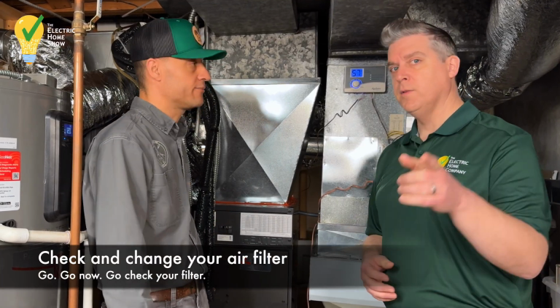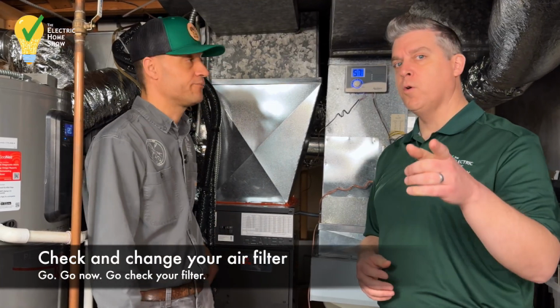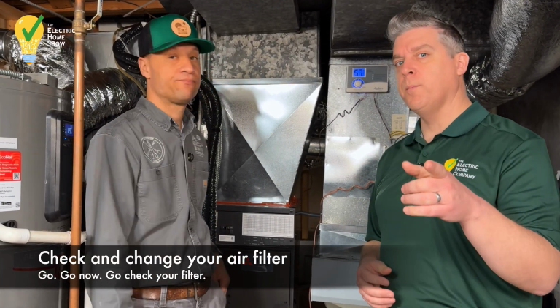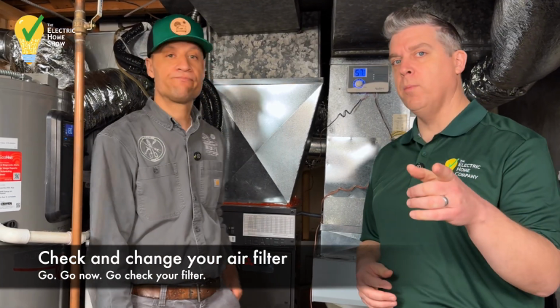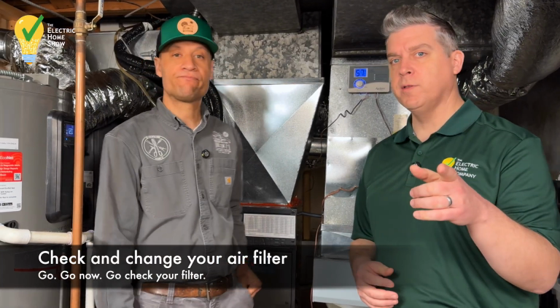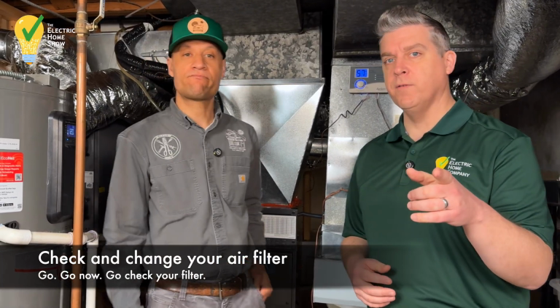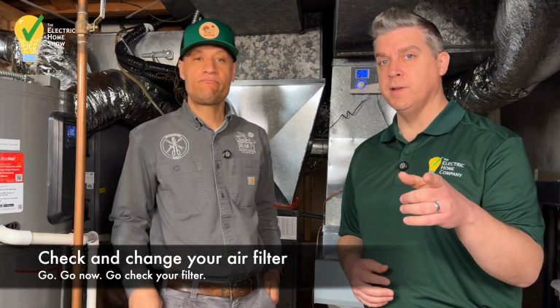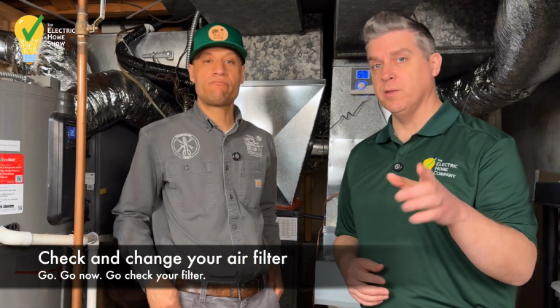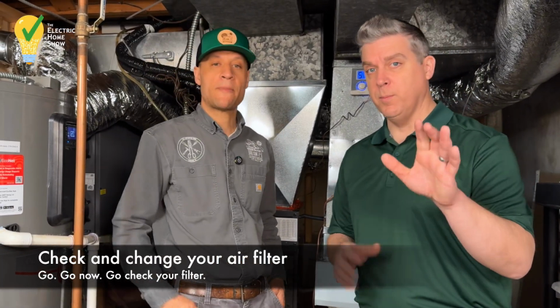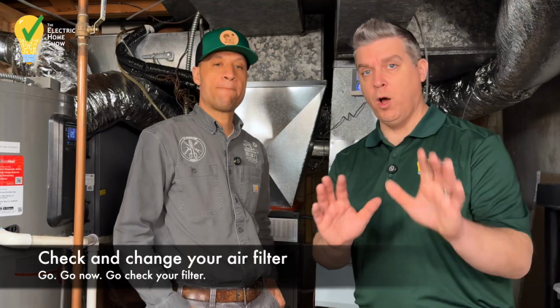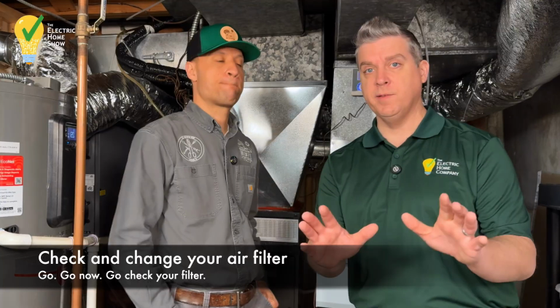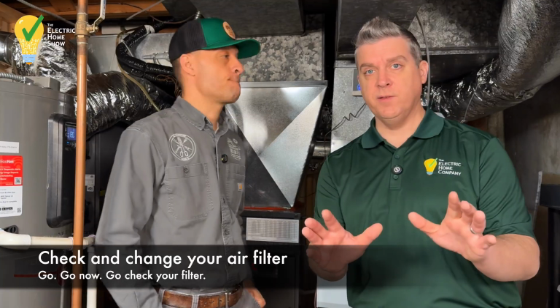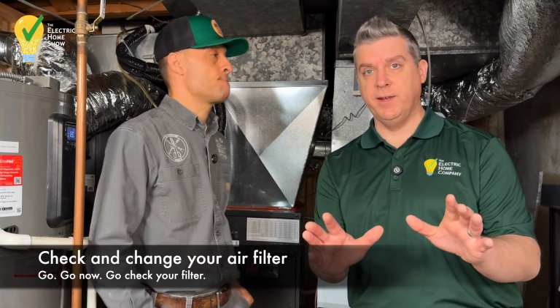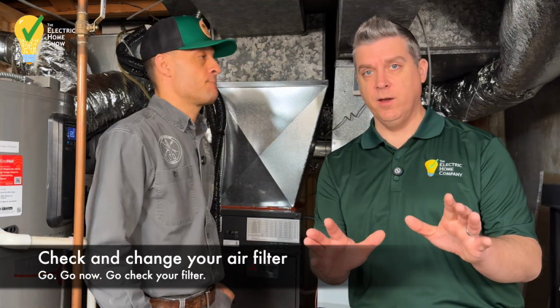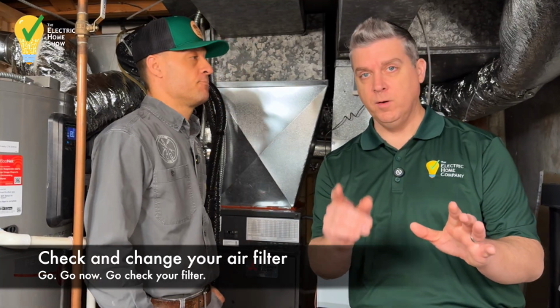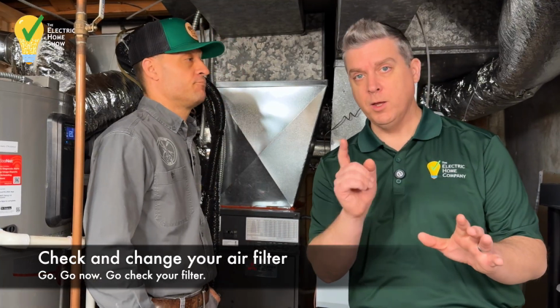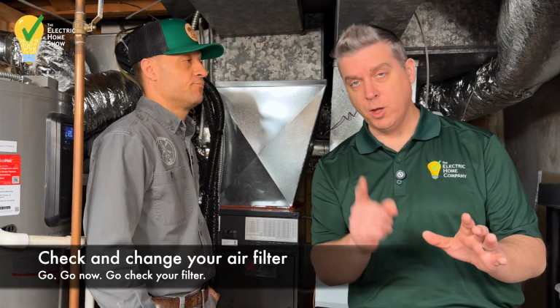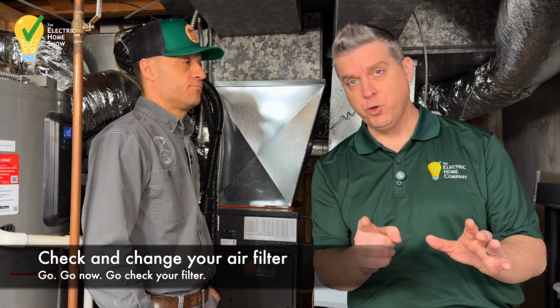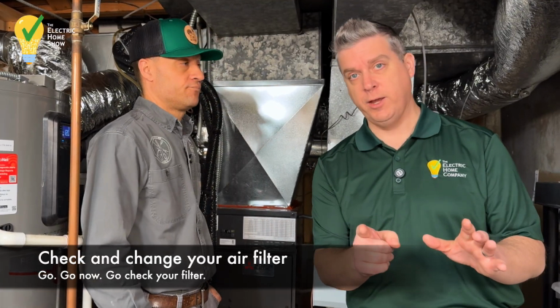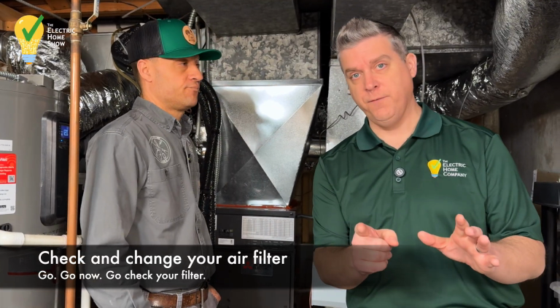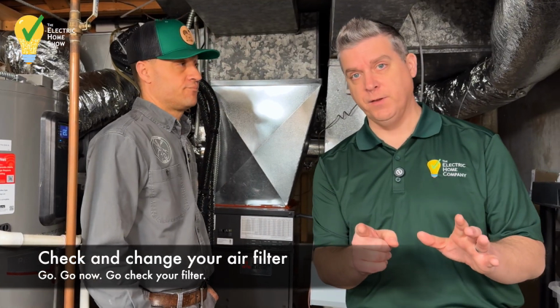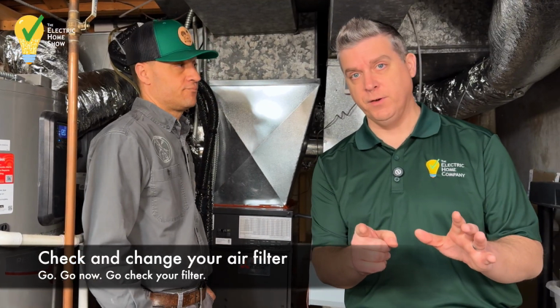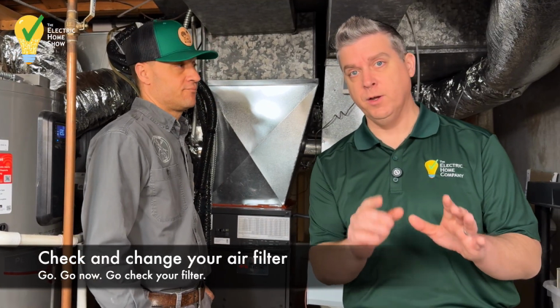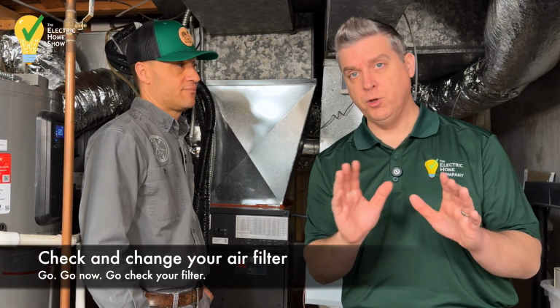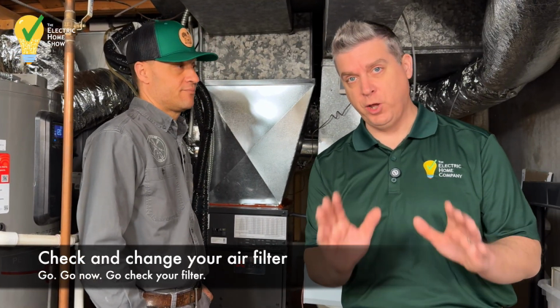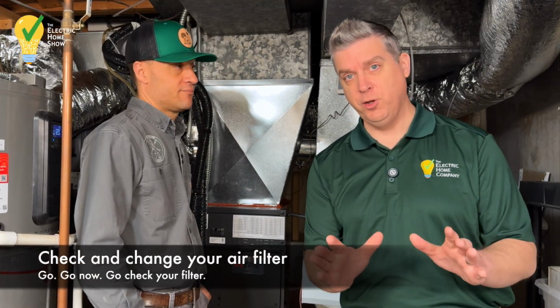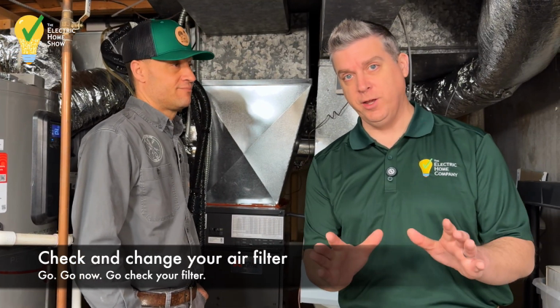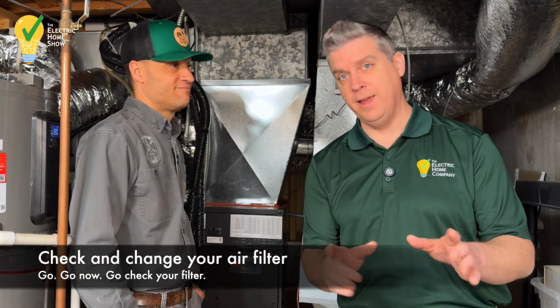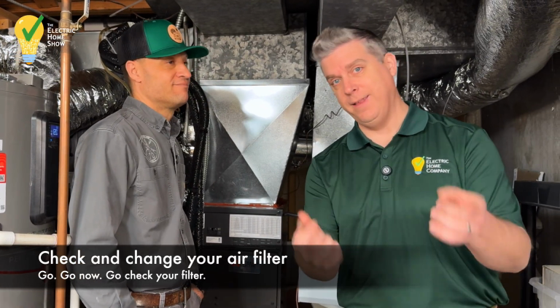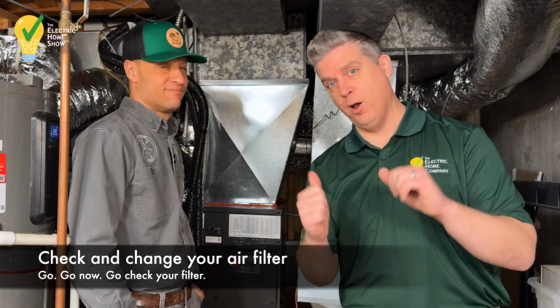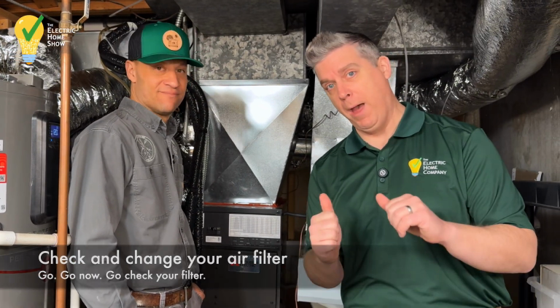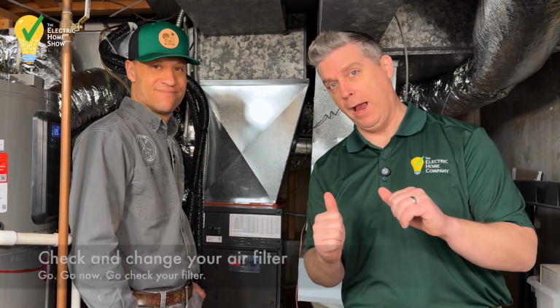Here's our quick public service announcement: pause this video, go check your filter, change it, and then come back.